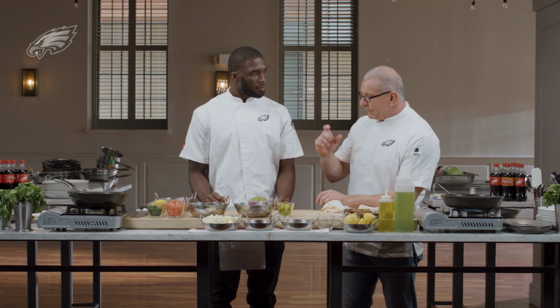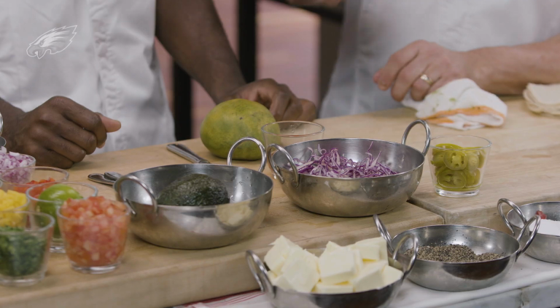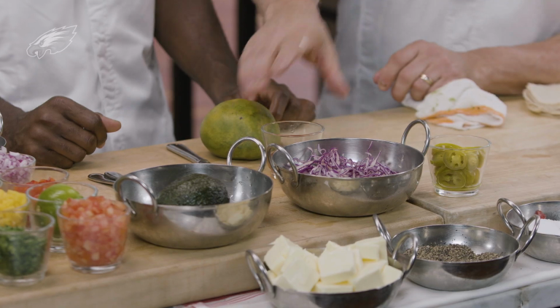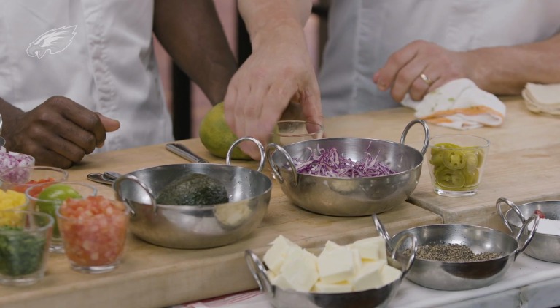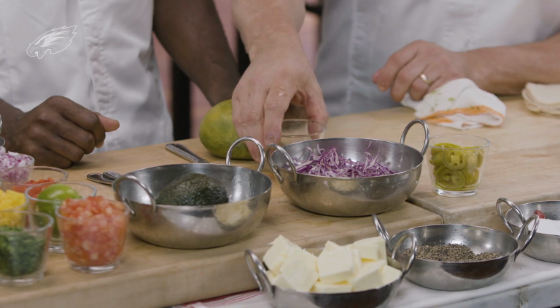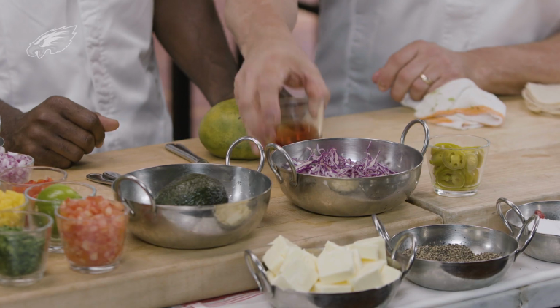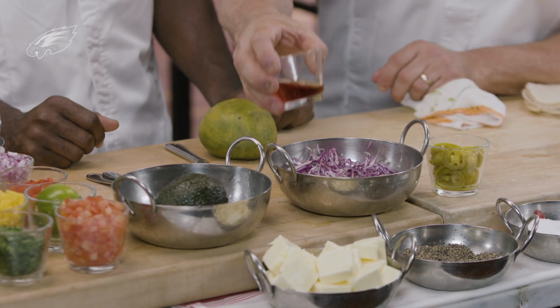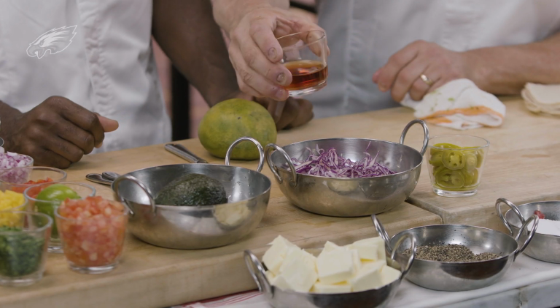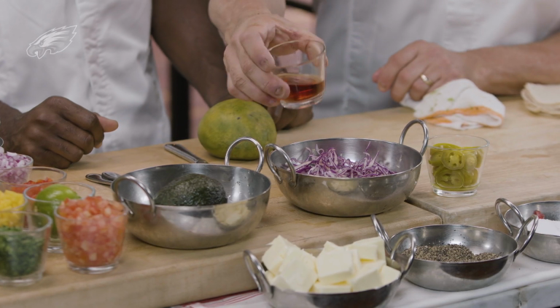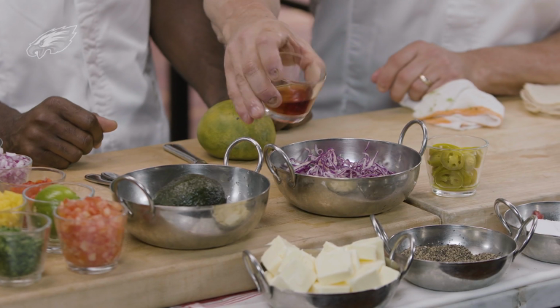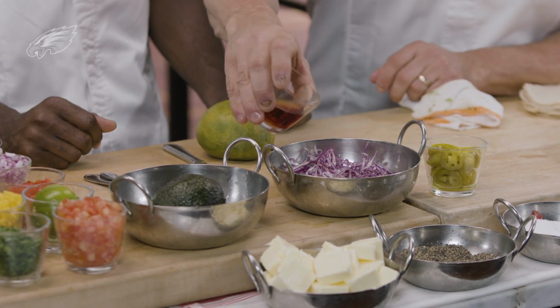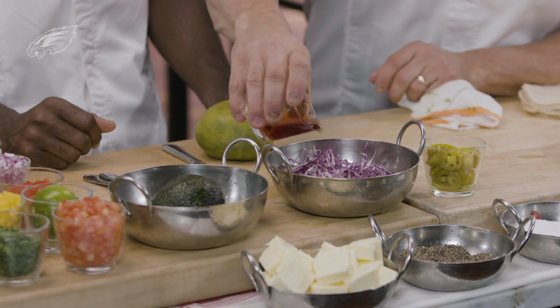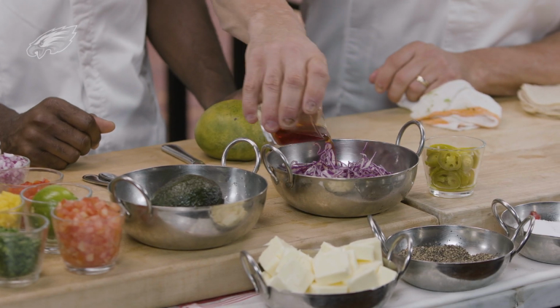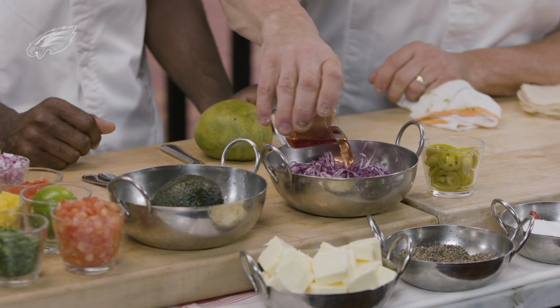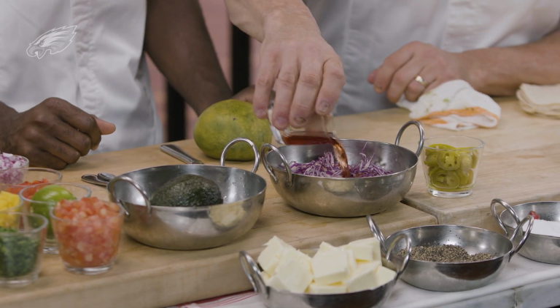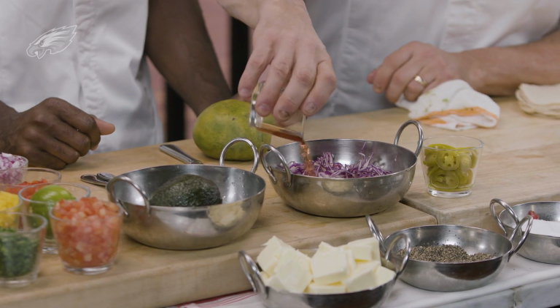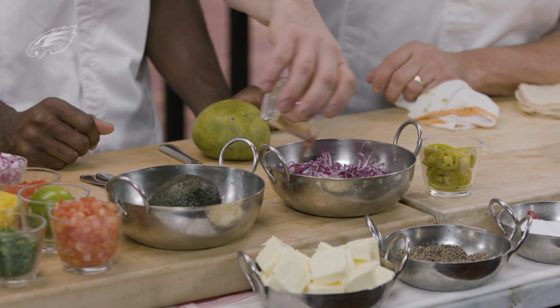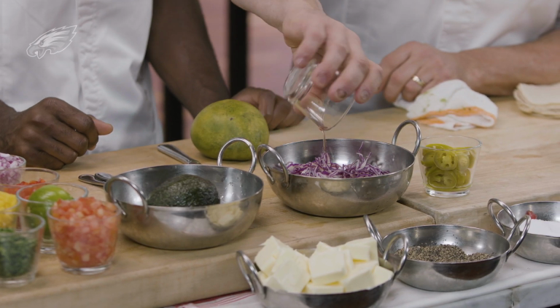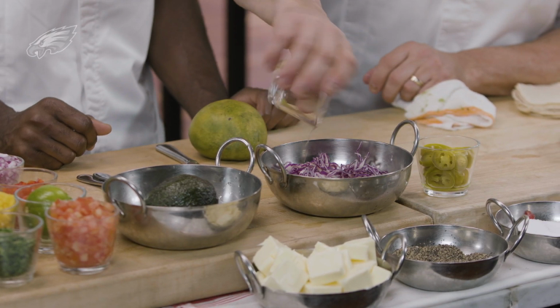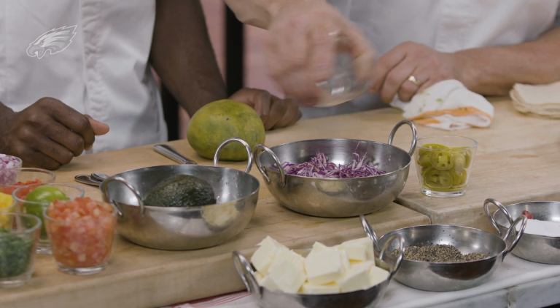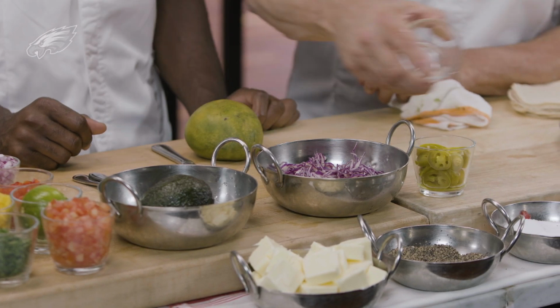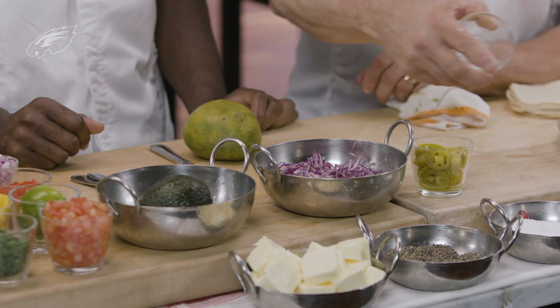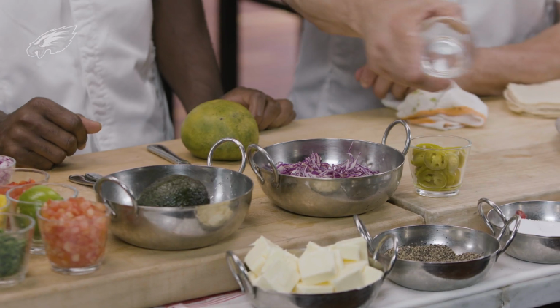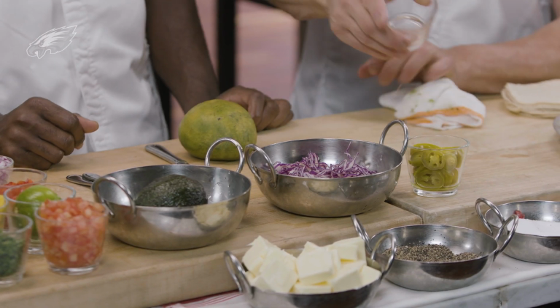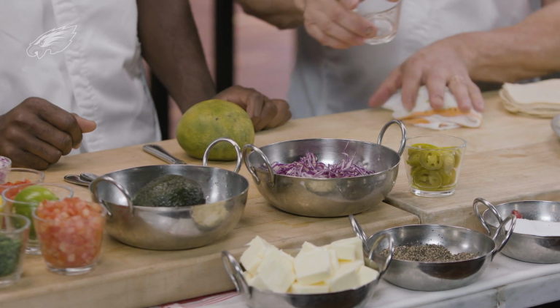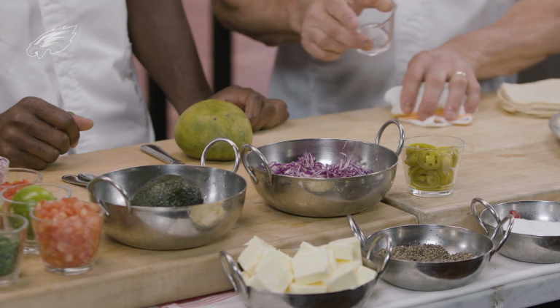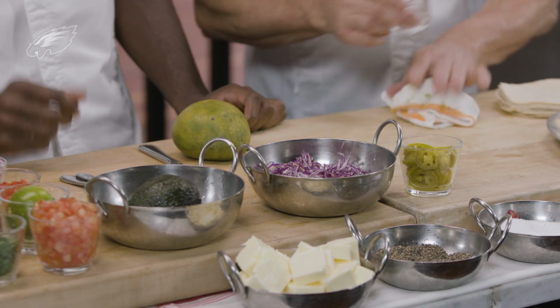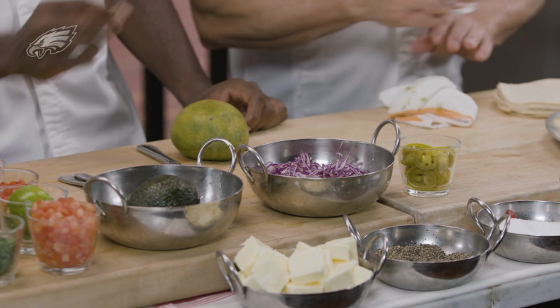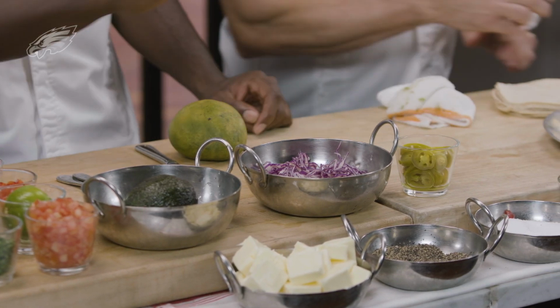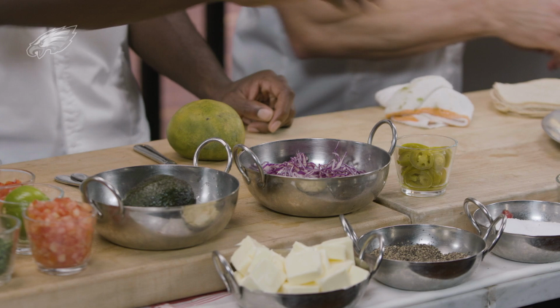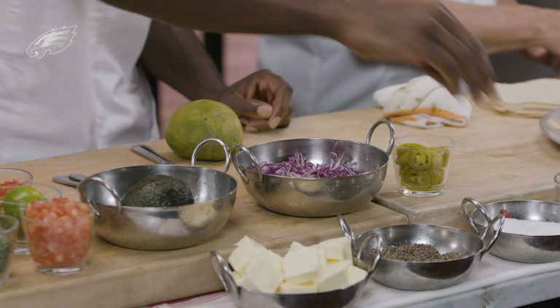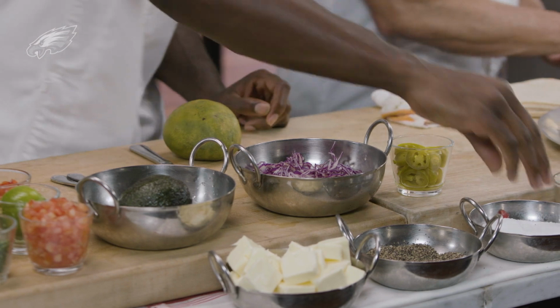So we're going to add some red wine vinegar, a little bit of salt and pepper.